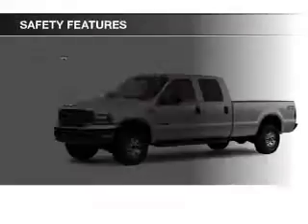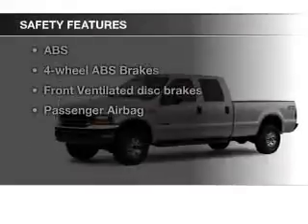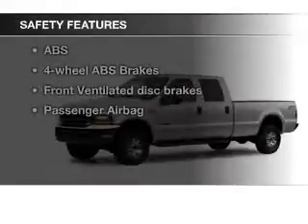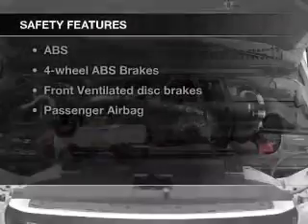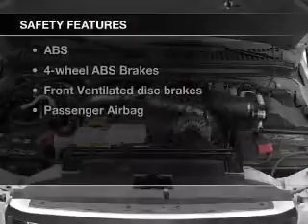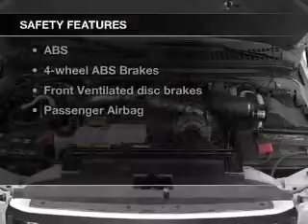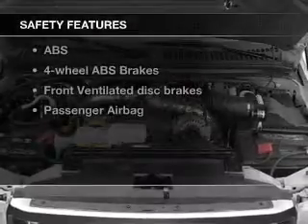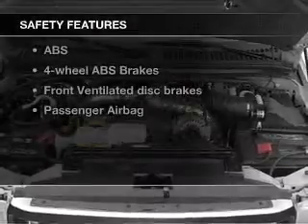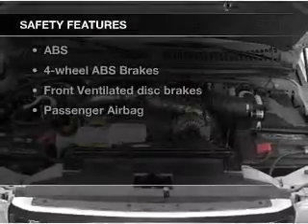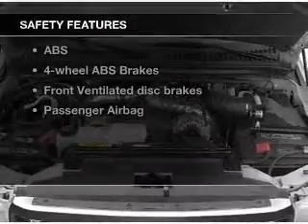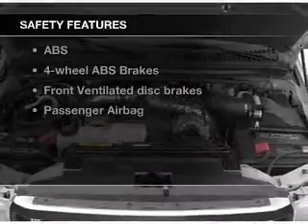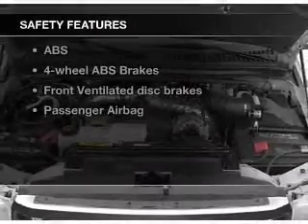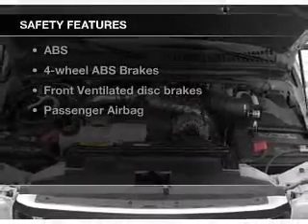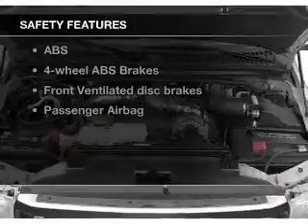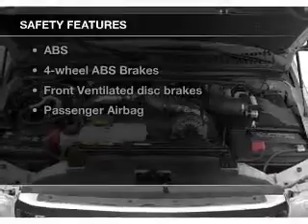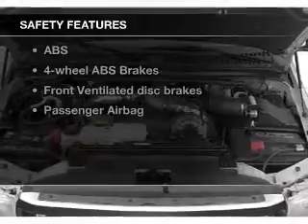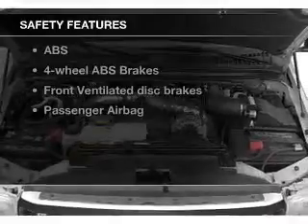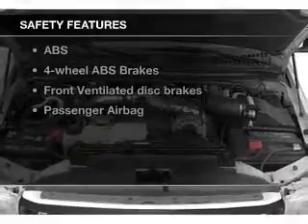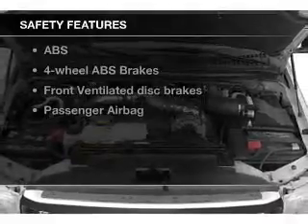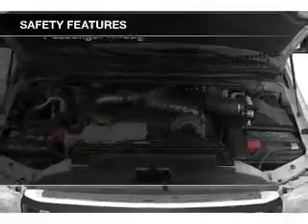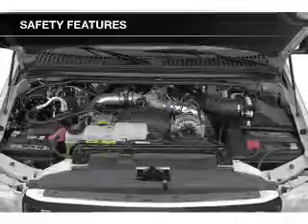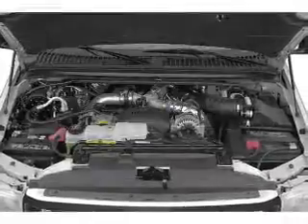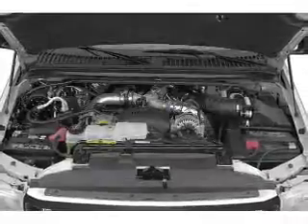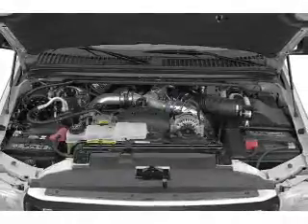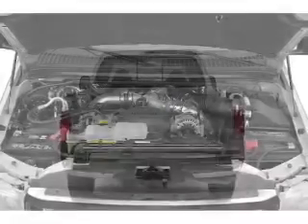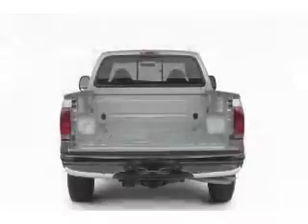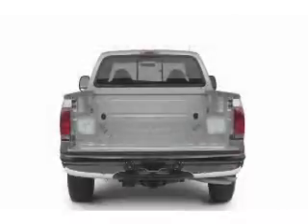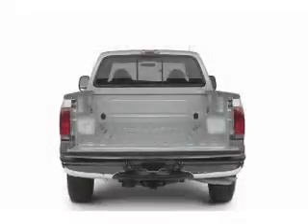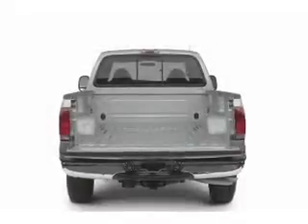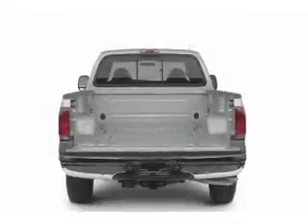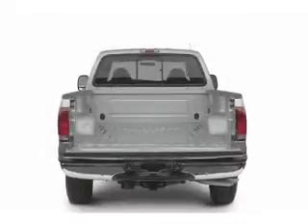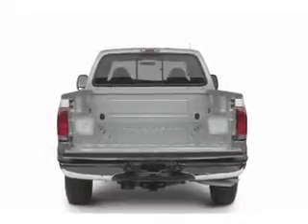Safety was made a priority with these features: a passenger airbag, front ventilated disc brakes, and anti-lock brakes.